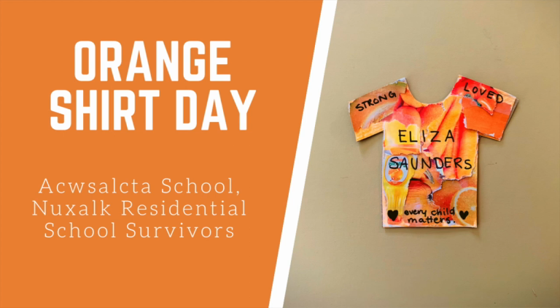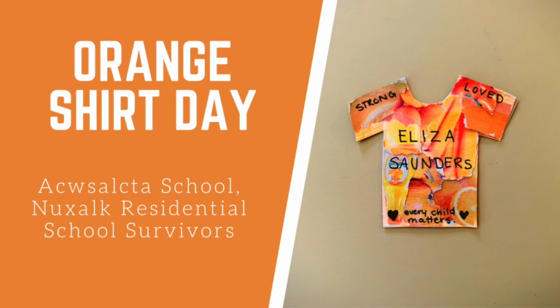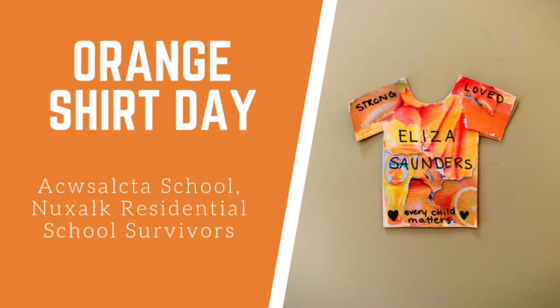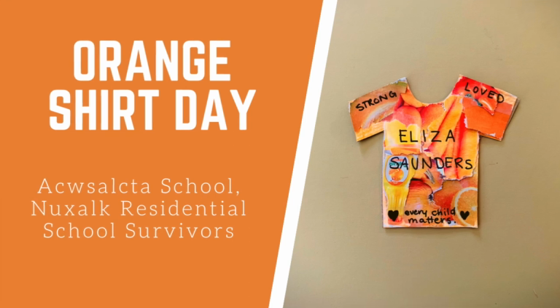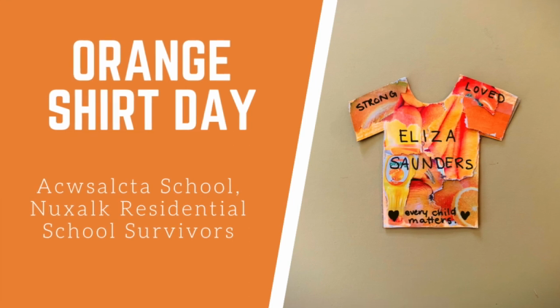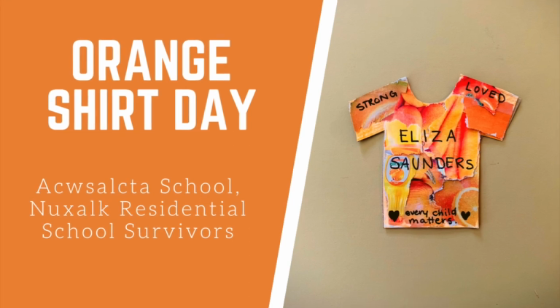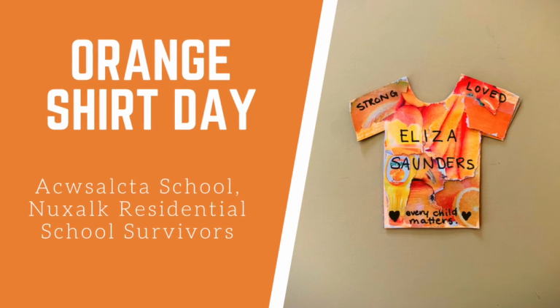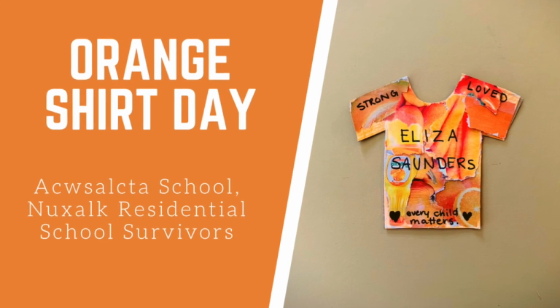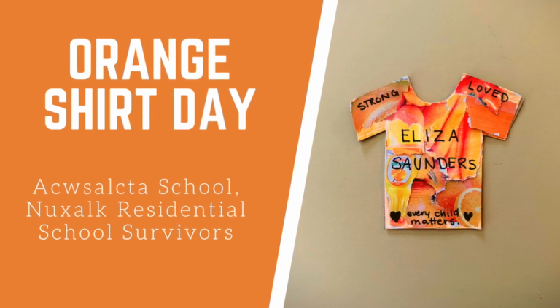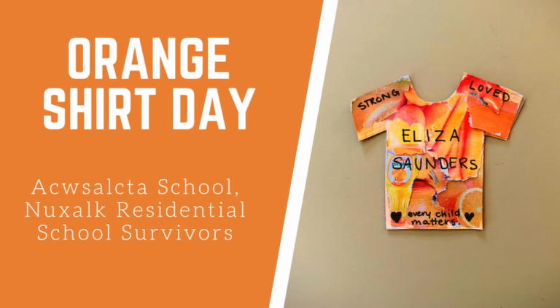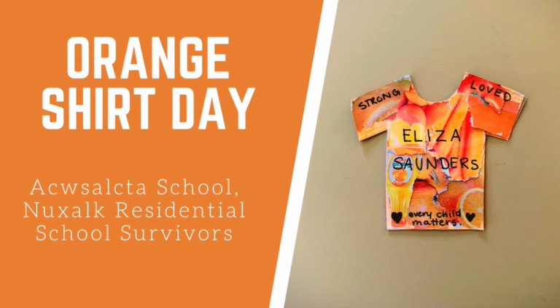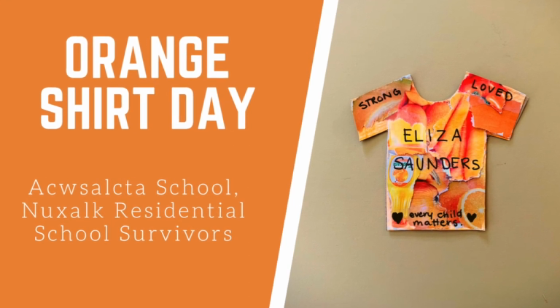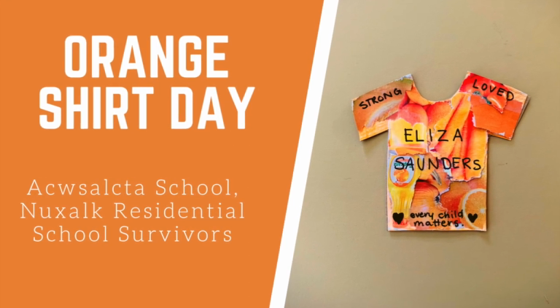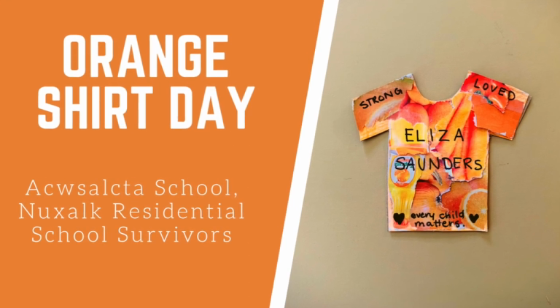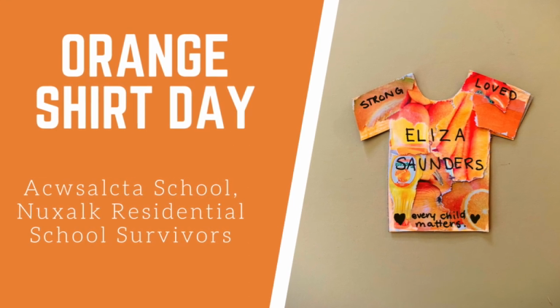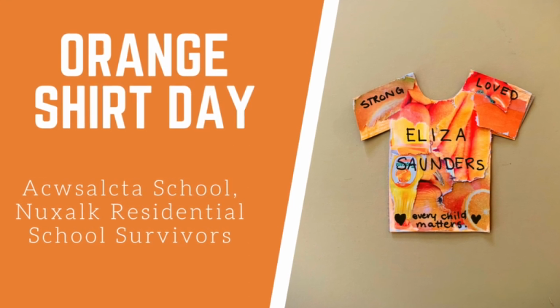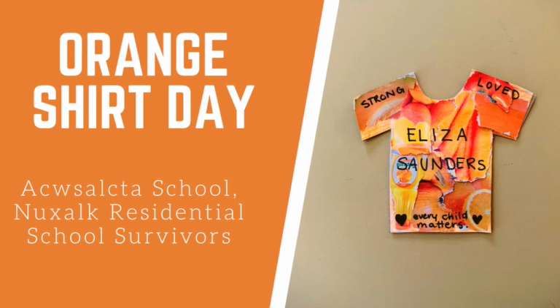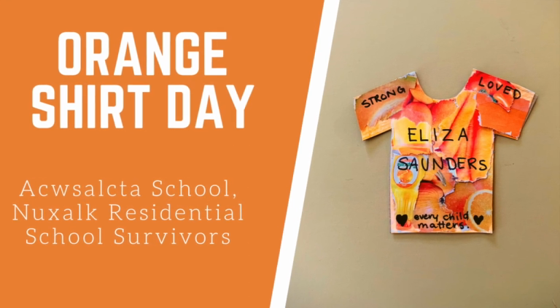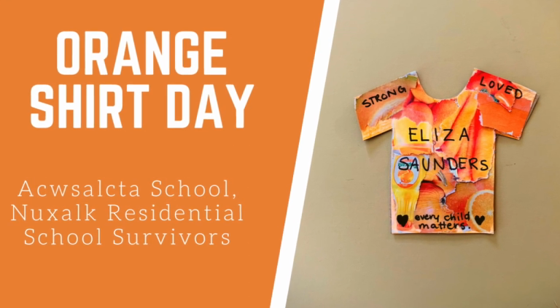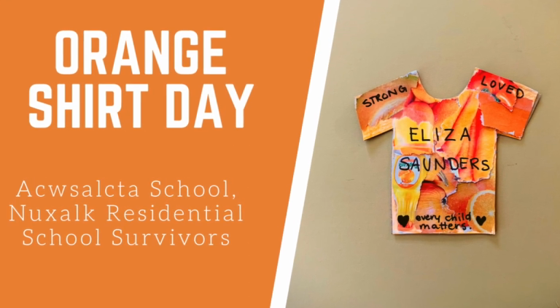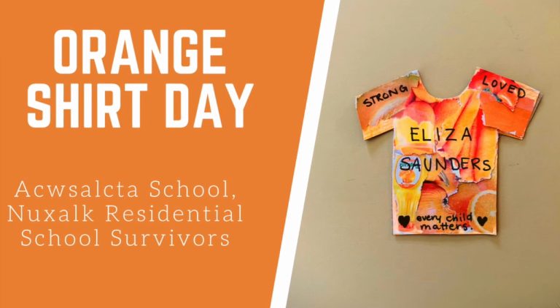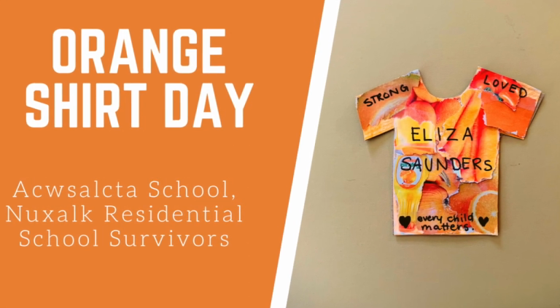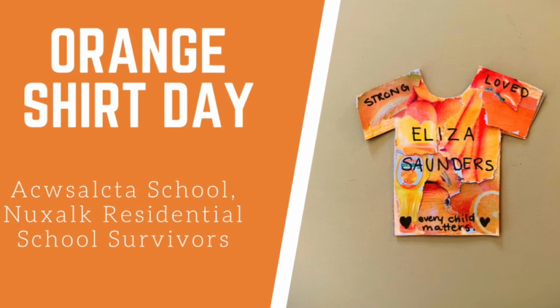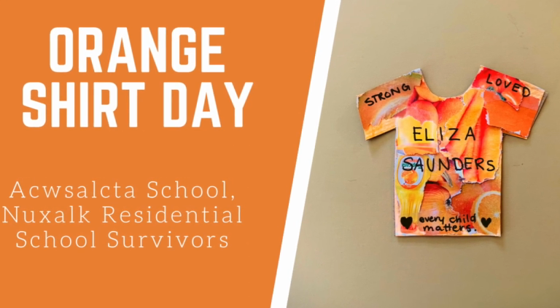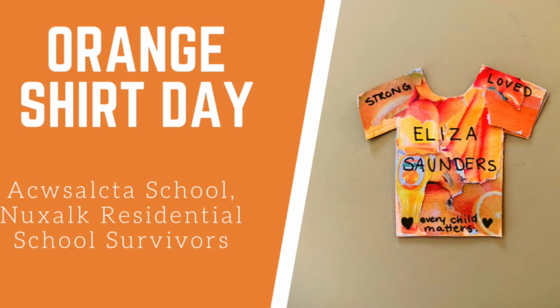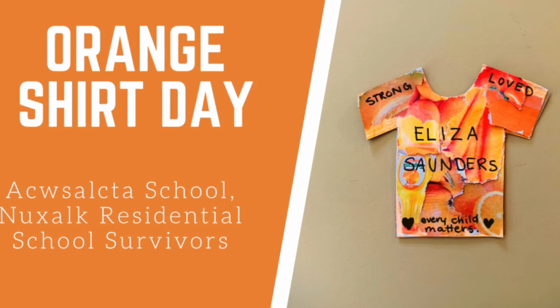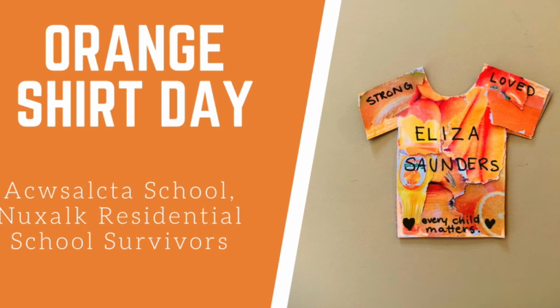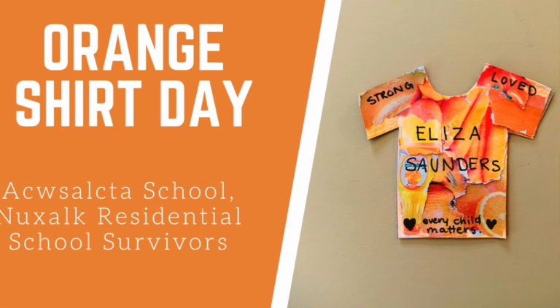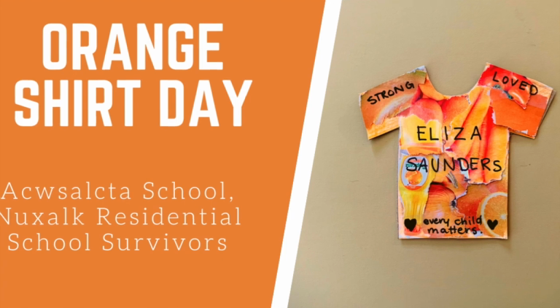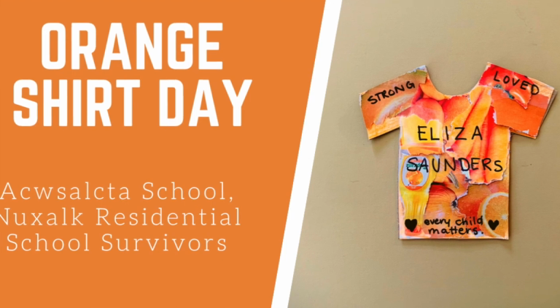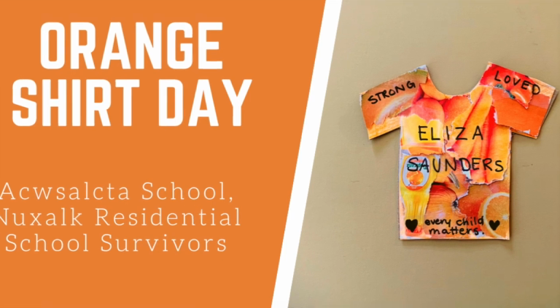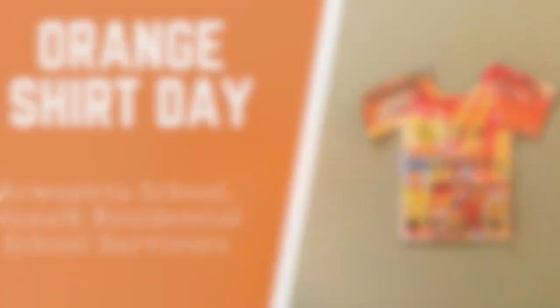Orange Shirt Day is September 30th, so here is a little project we can do to honor our residential school survivors.